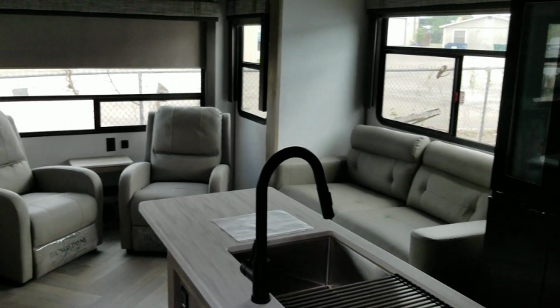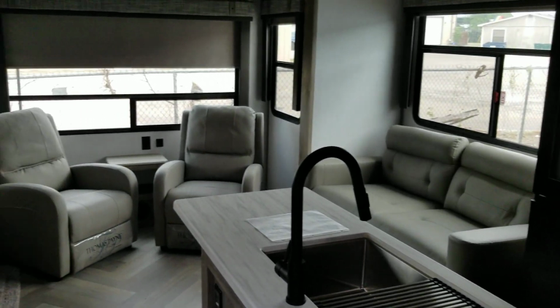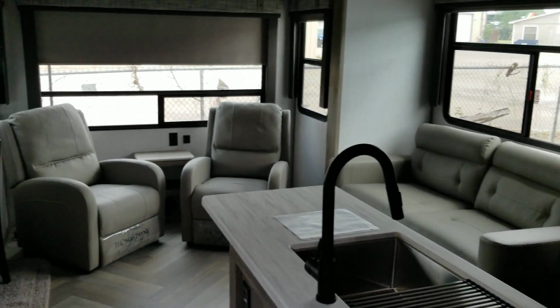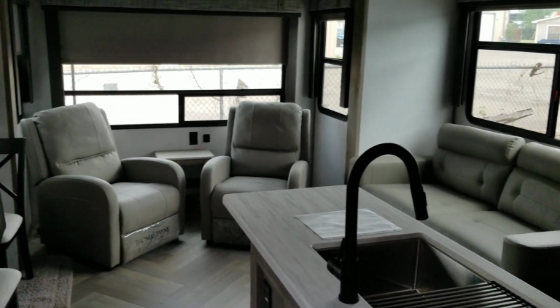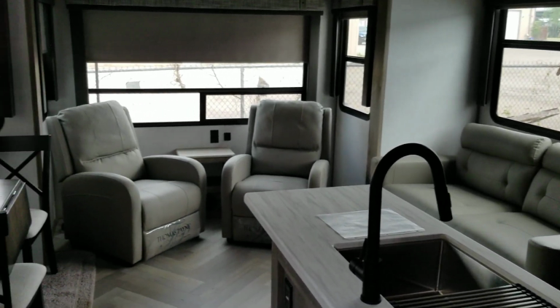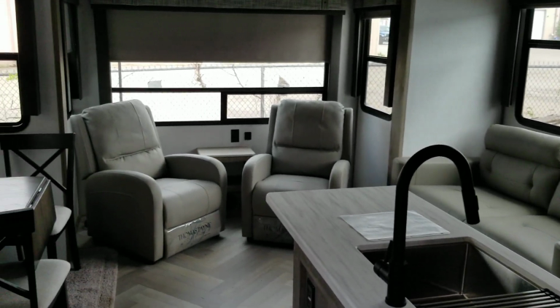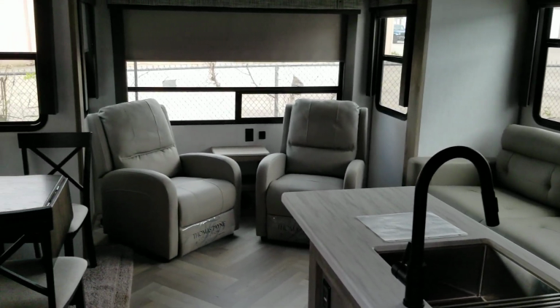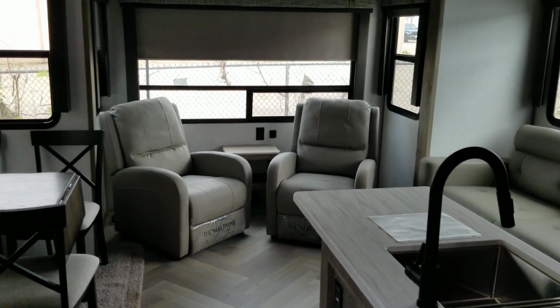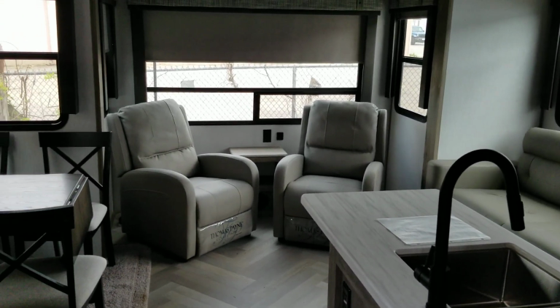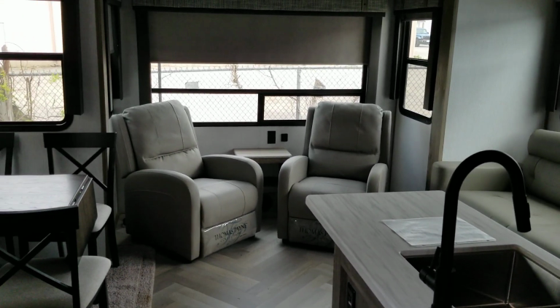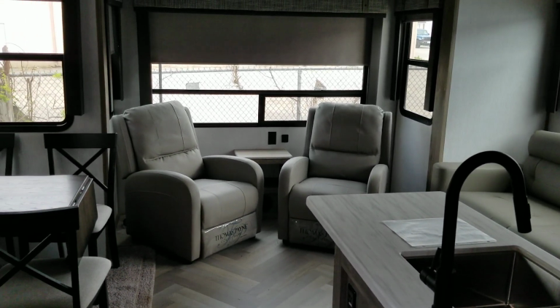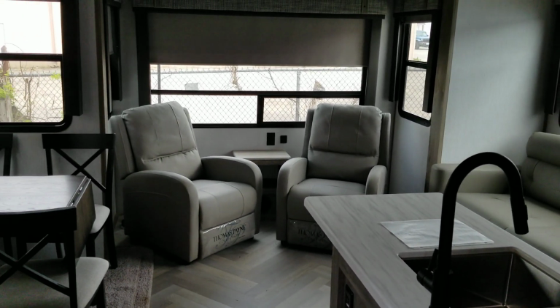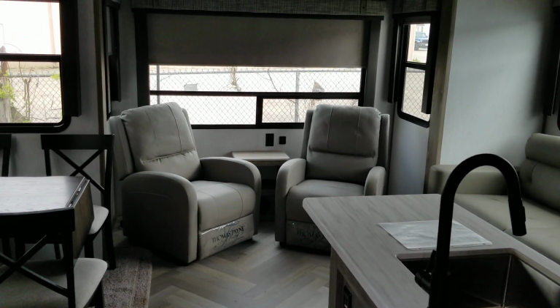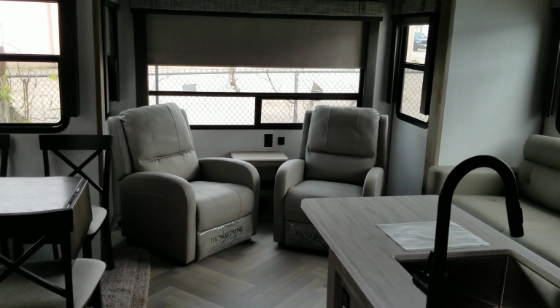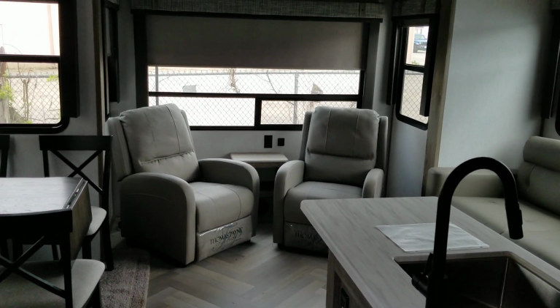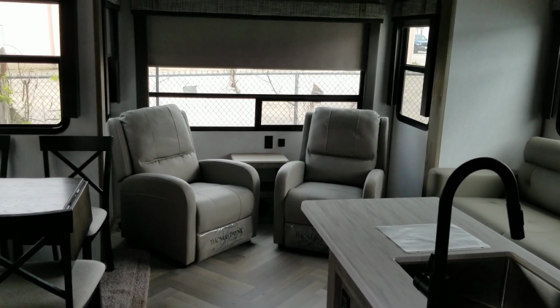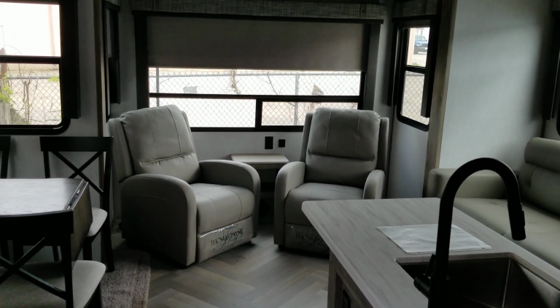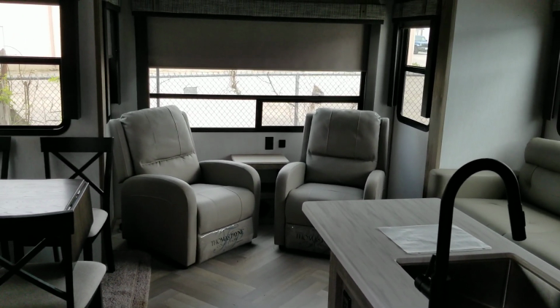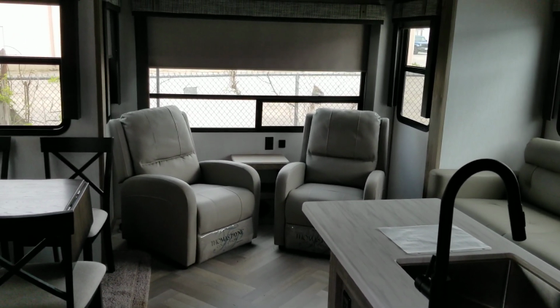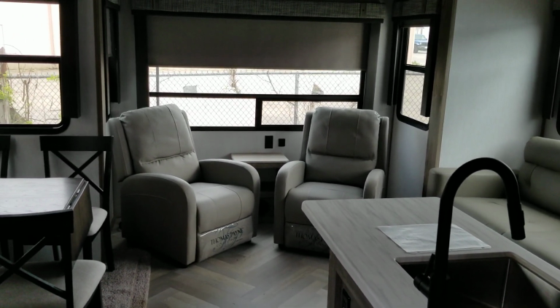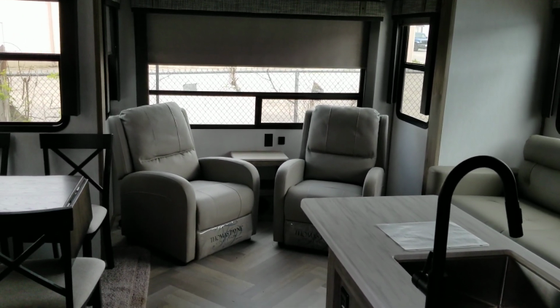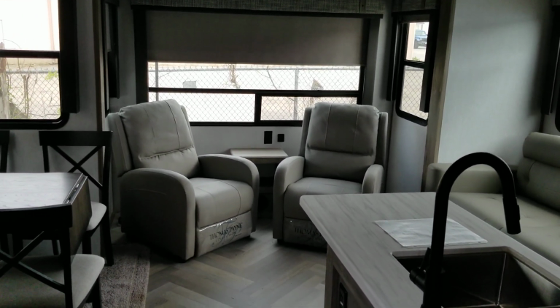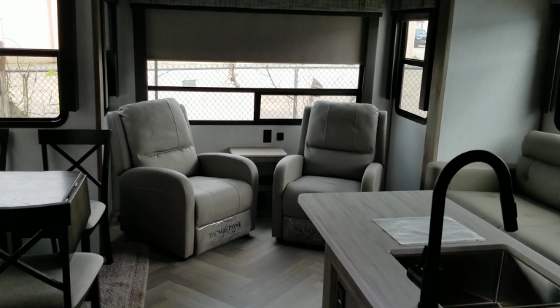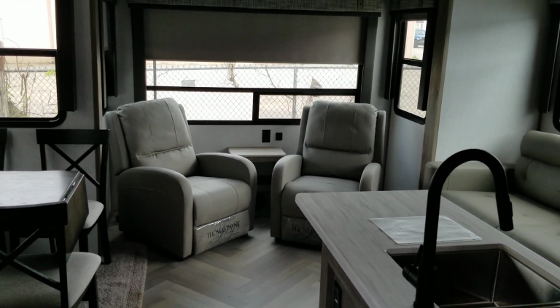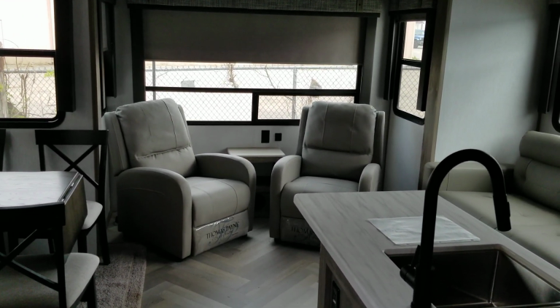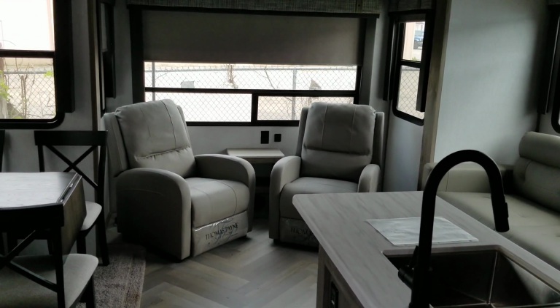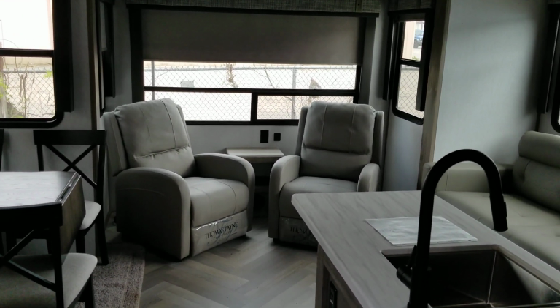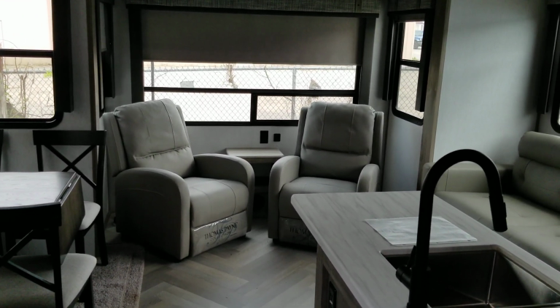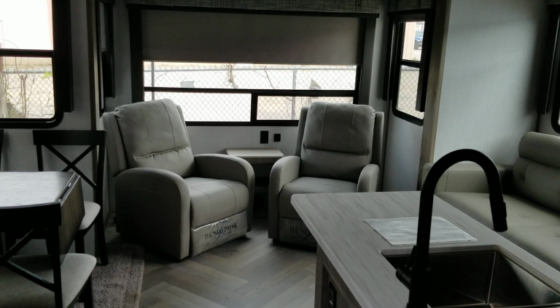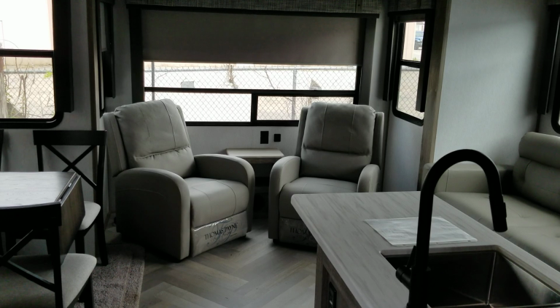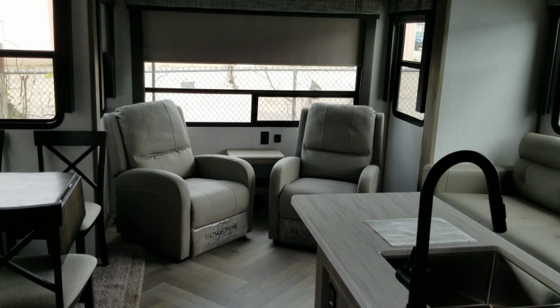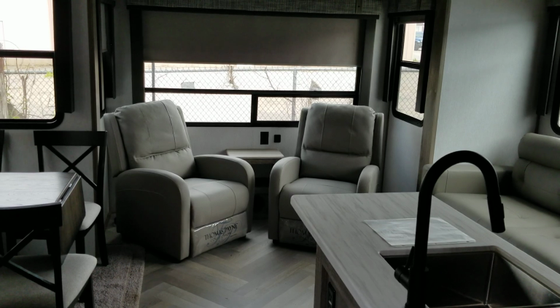It's another great RV from Colonia Del Rey RV.